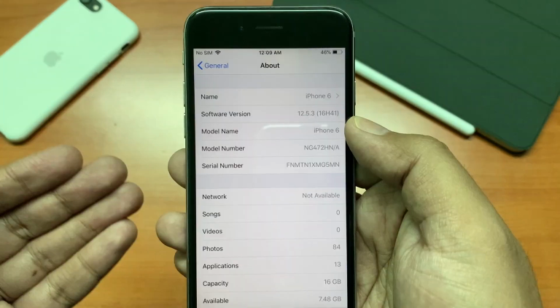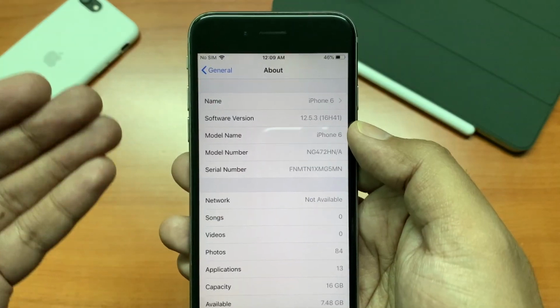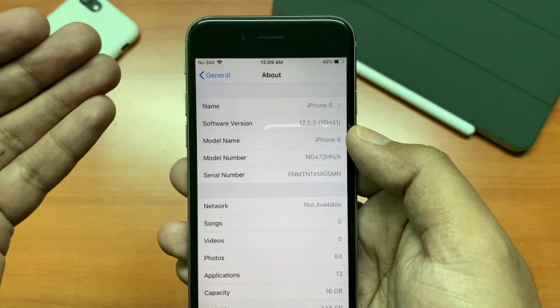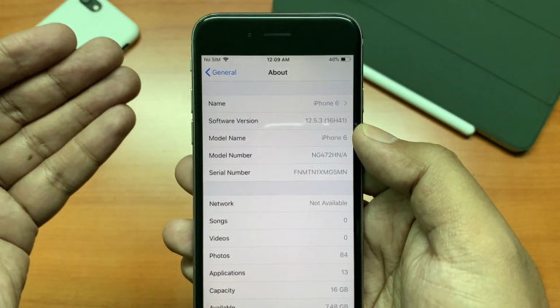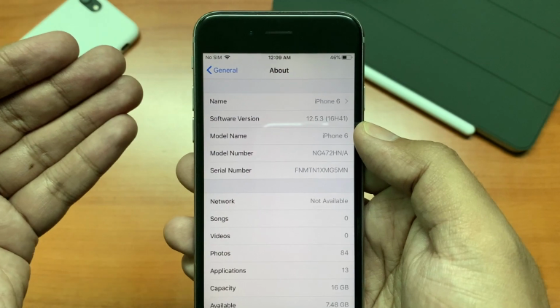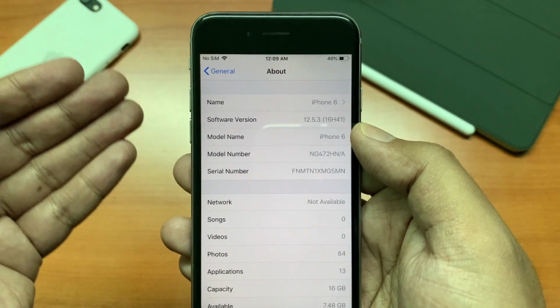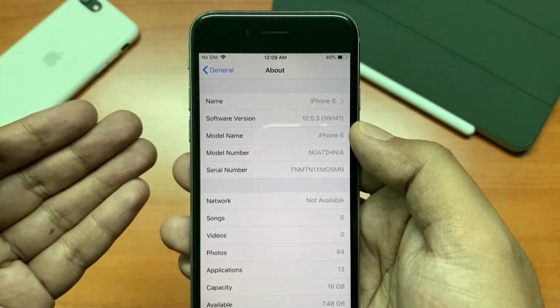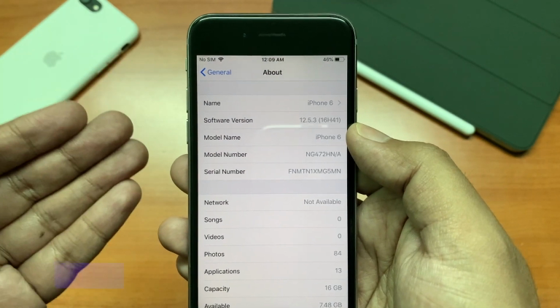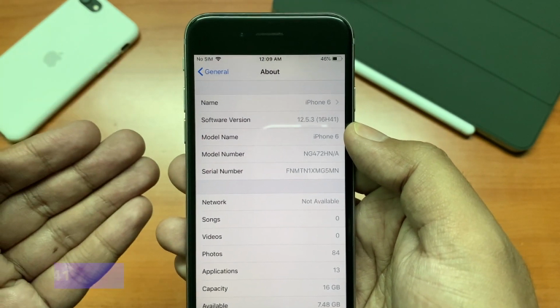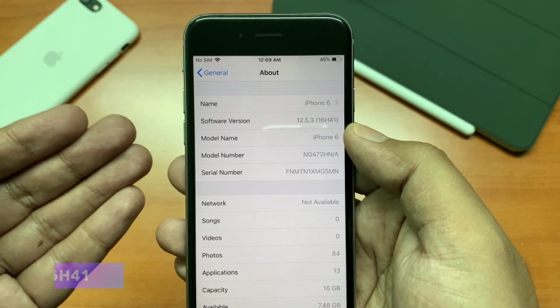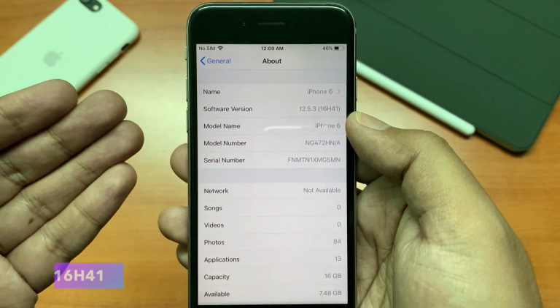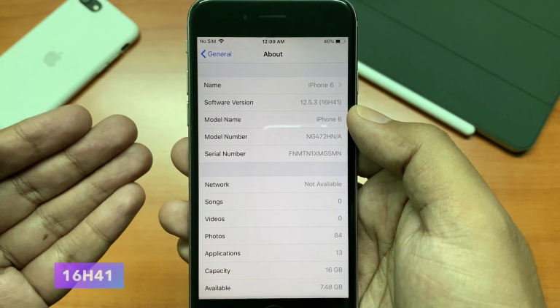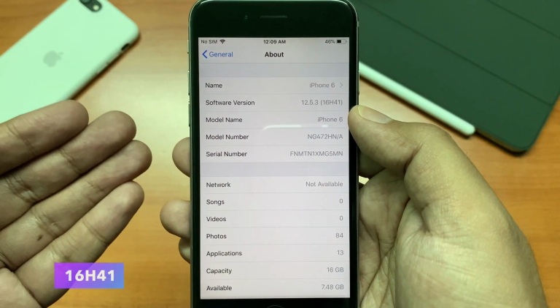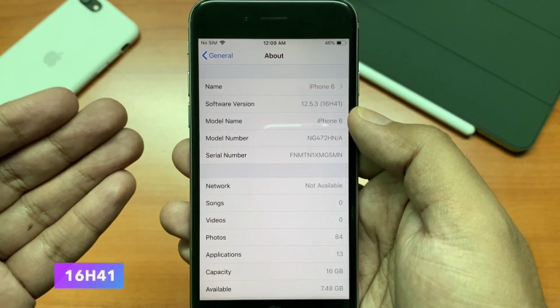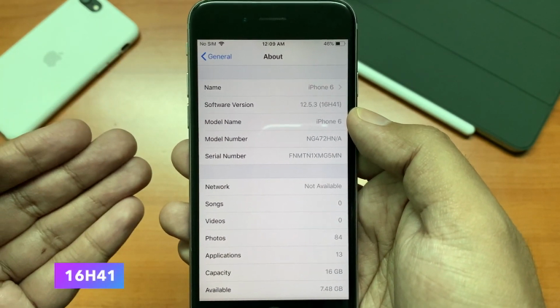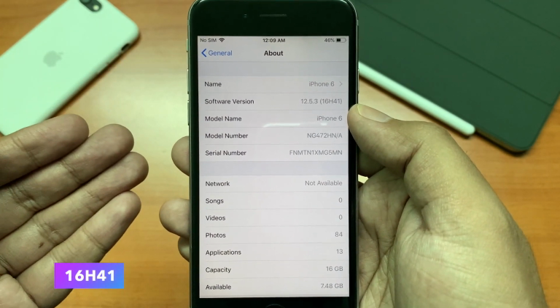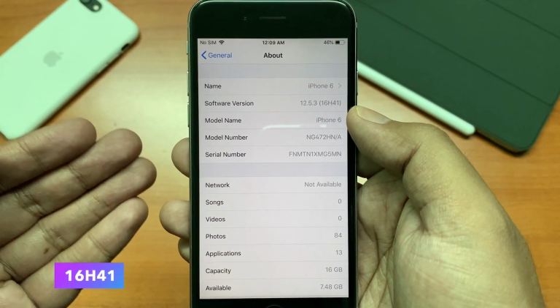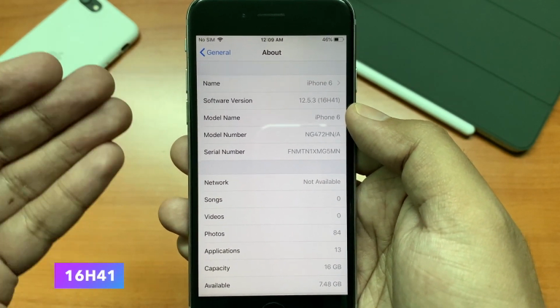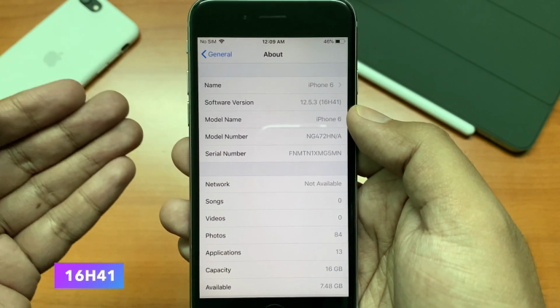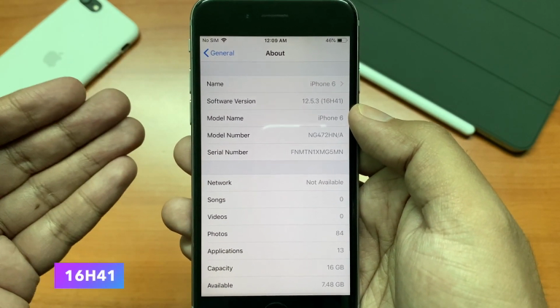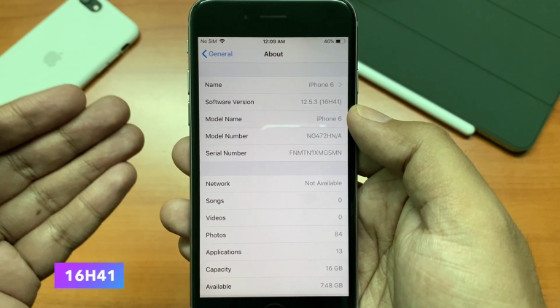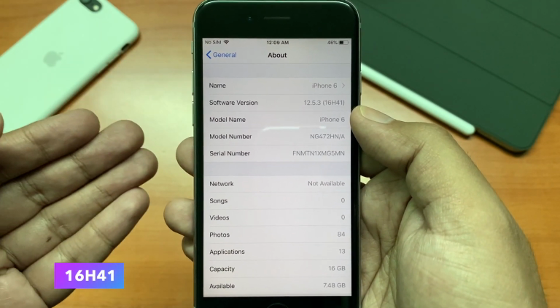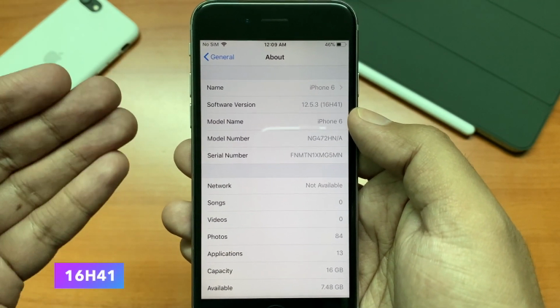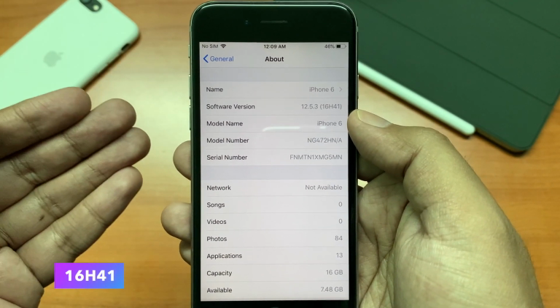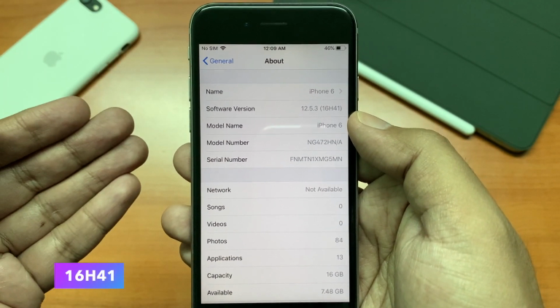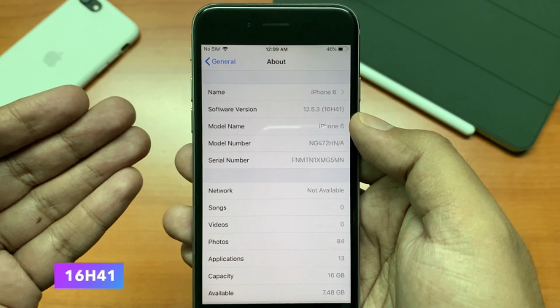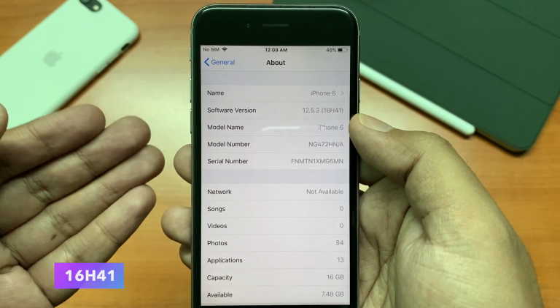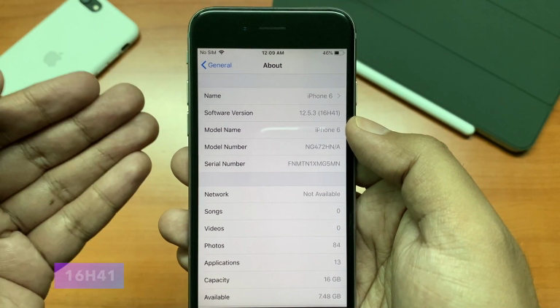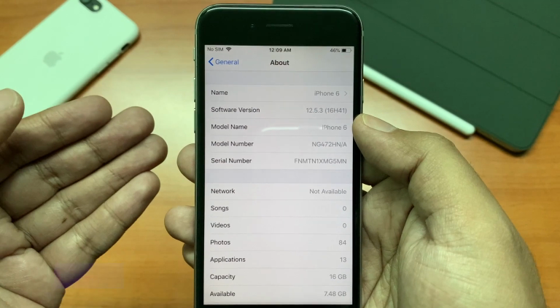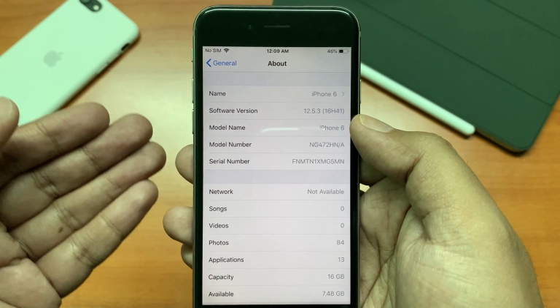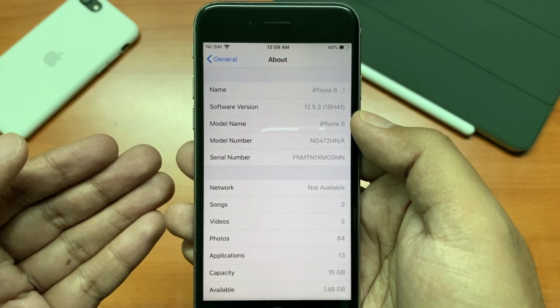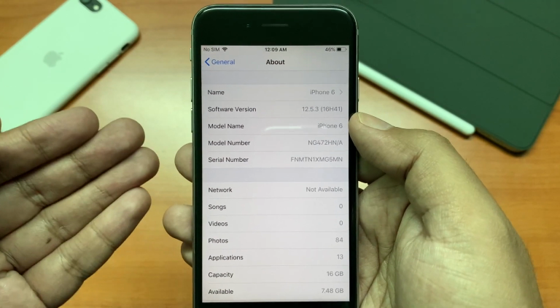You can see the new build number is 16H41. The previous one was 16H30.